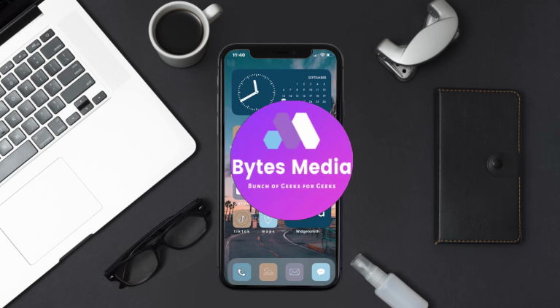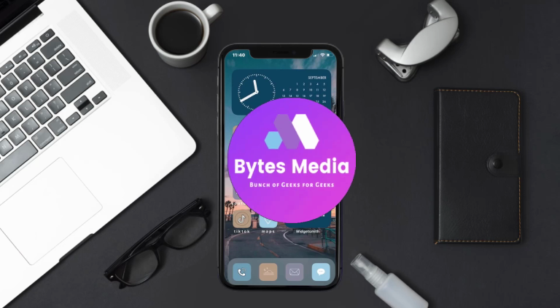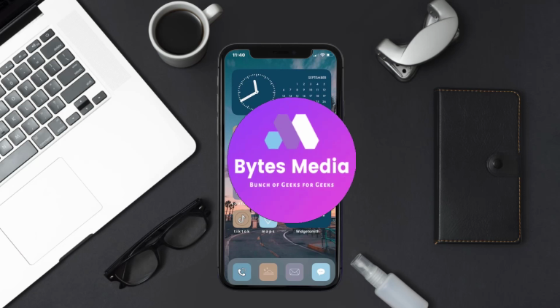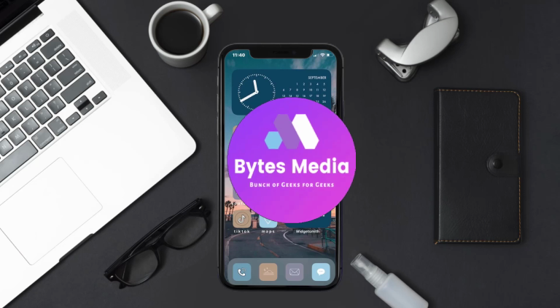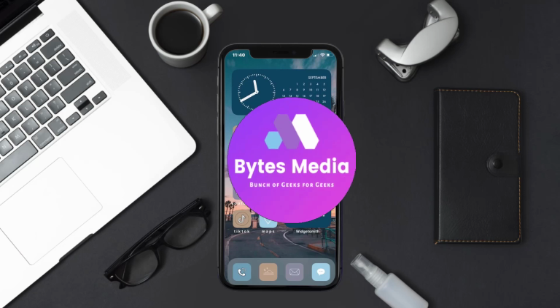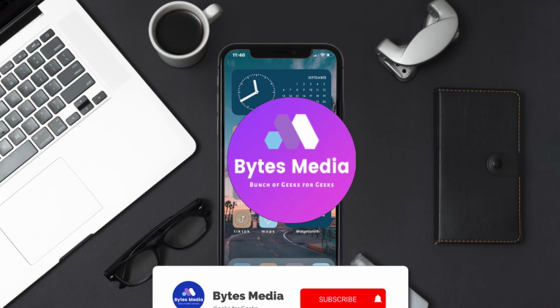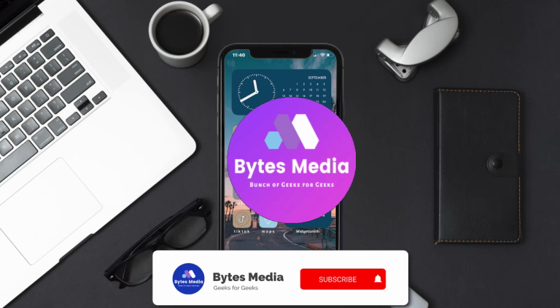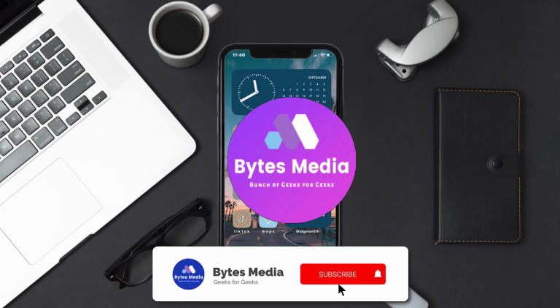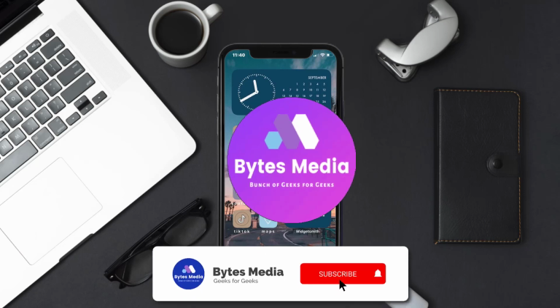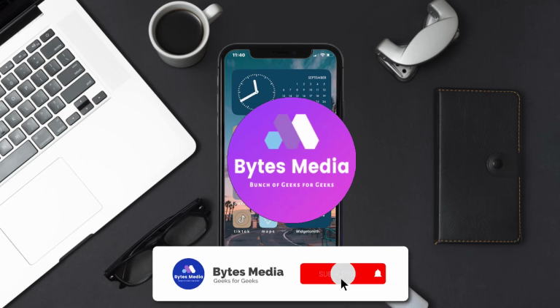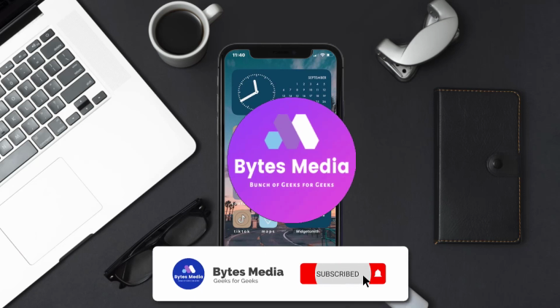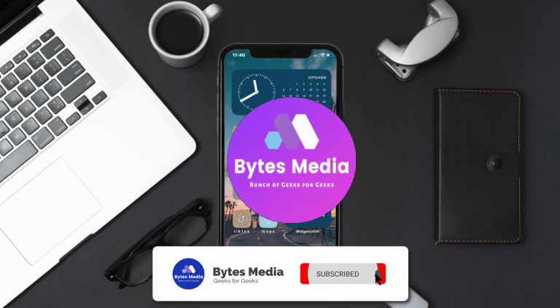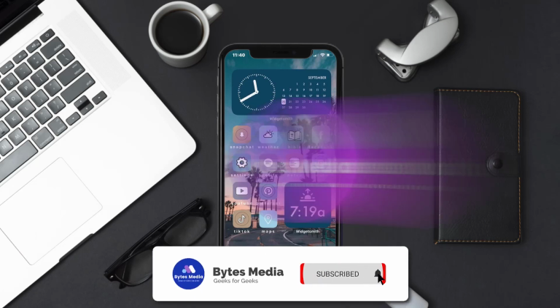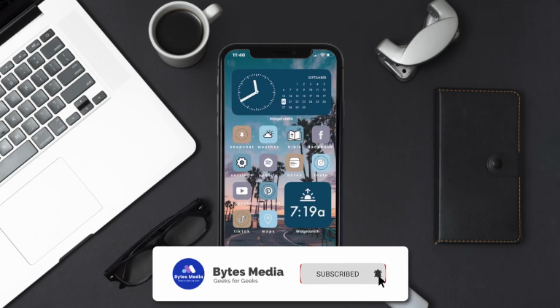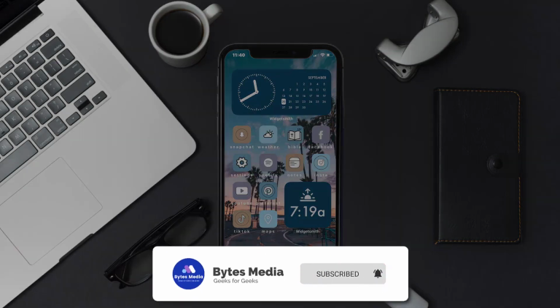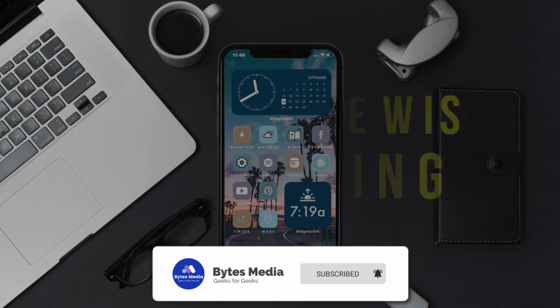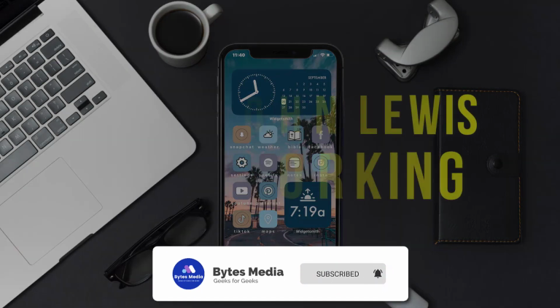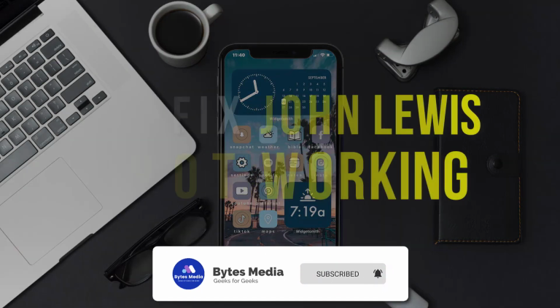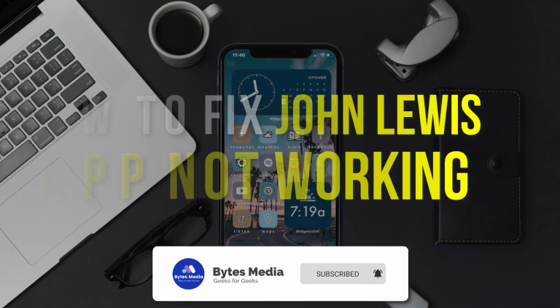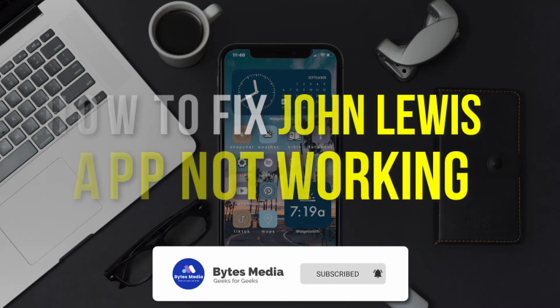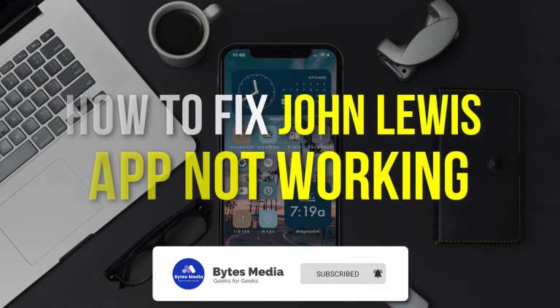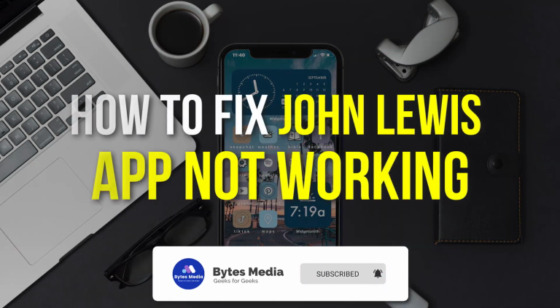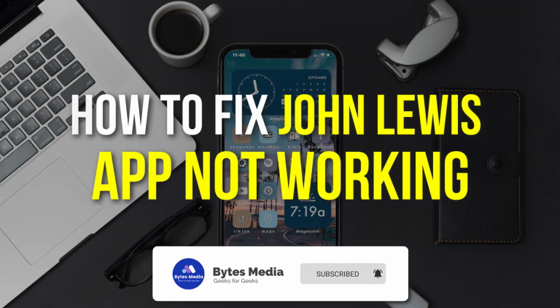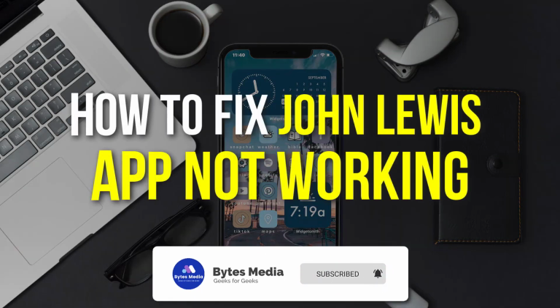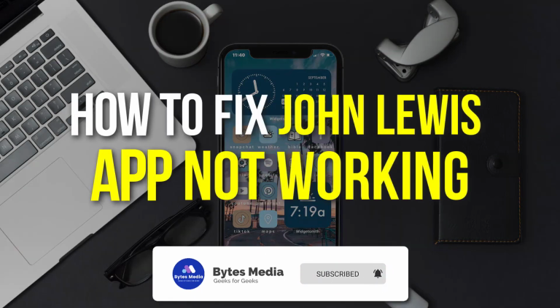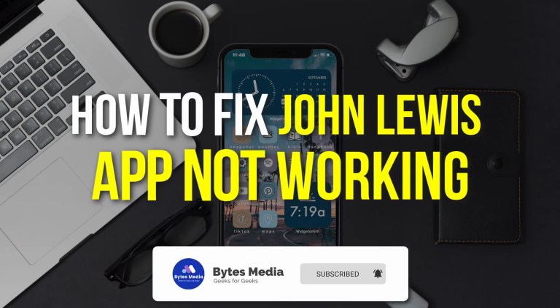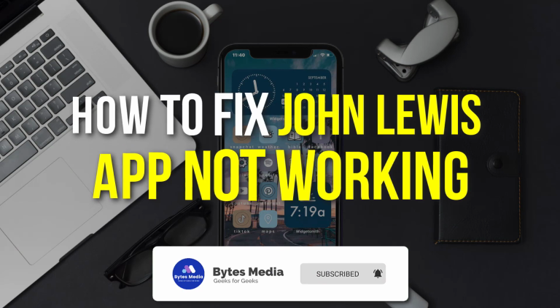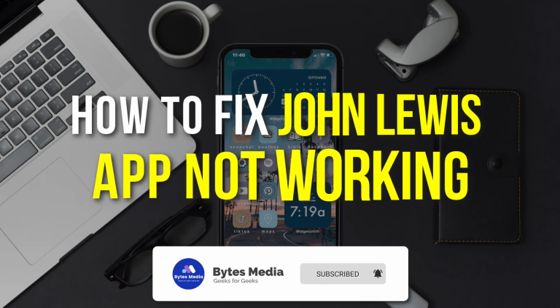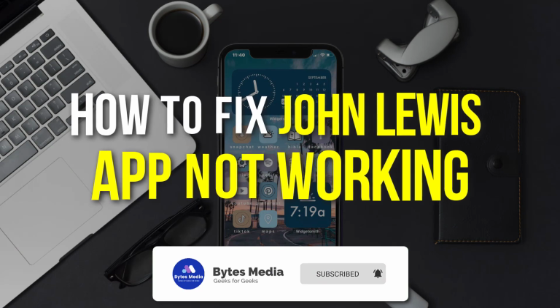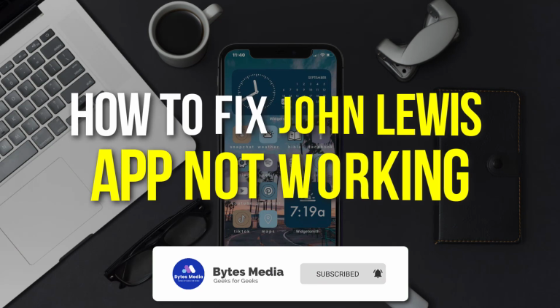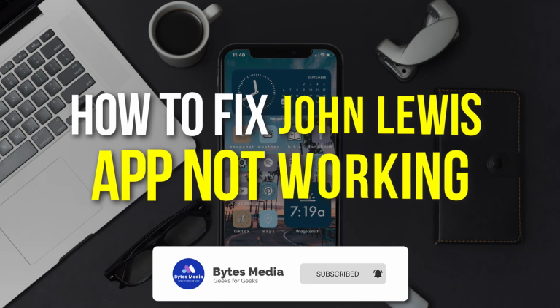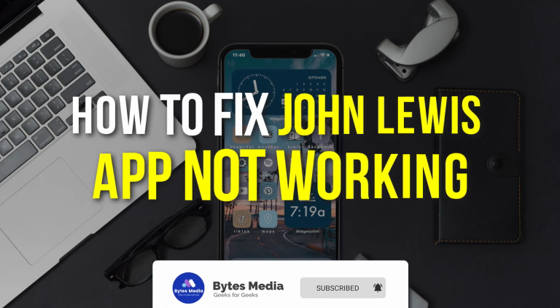Hey guys, I'm Anna and today I'm going to show you how to fix the John Lewis mobile app not working.